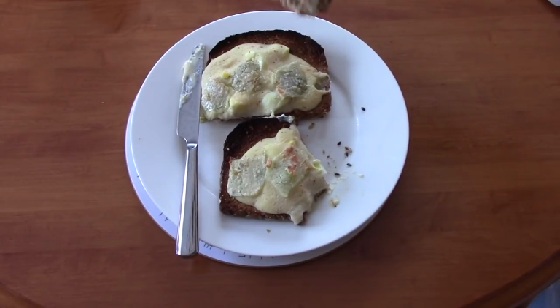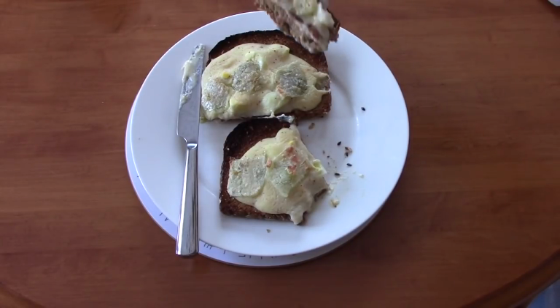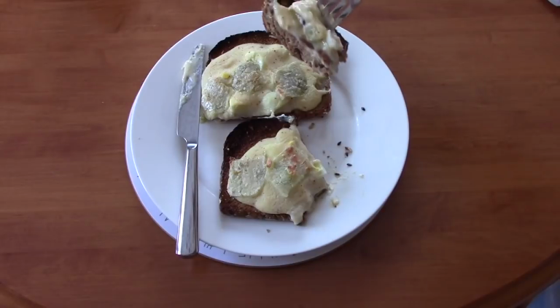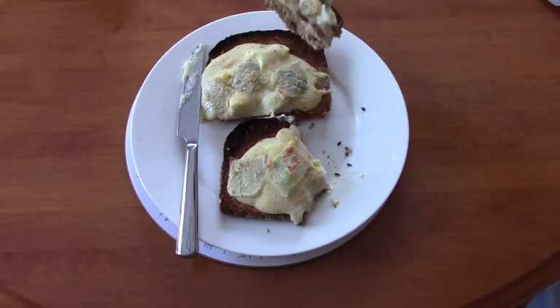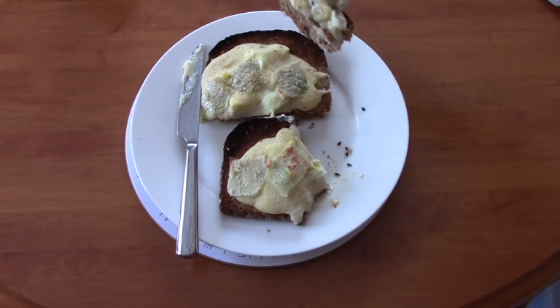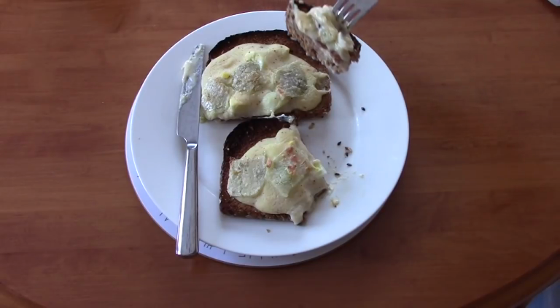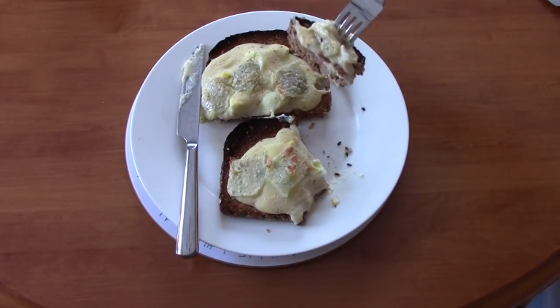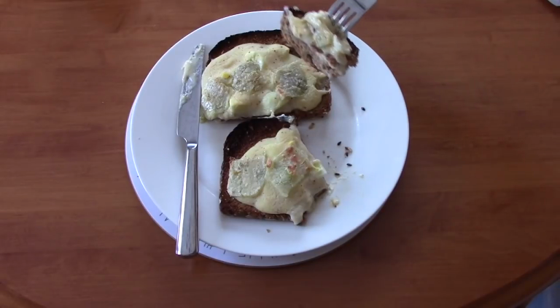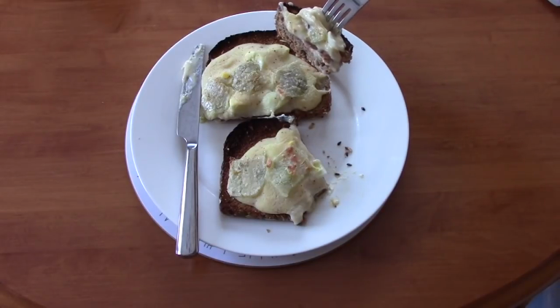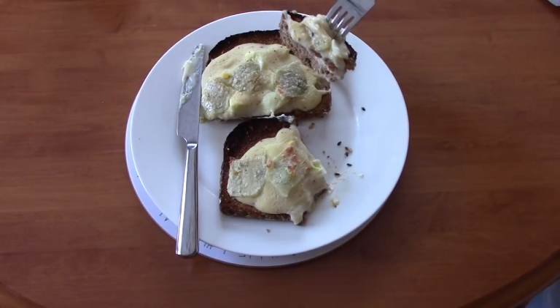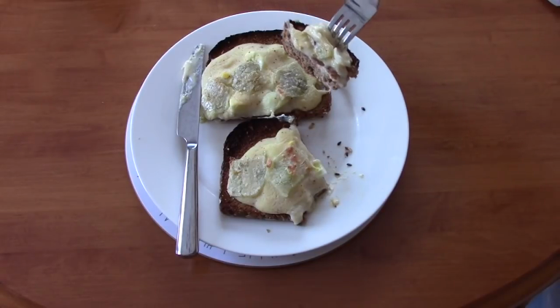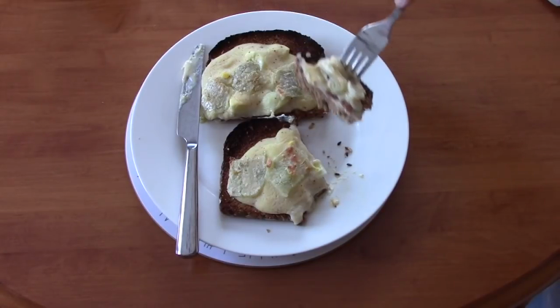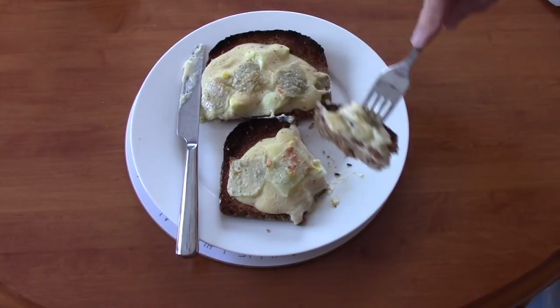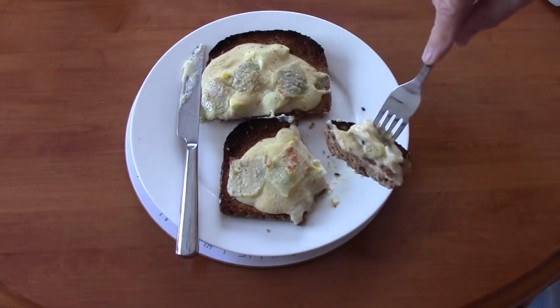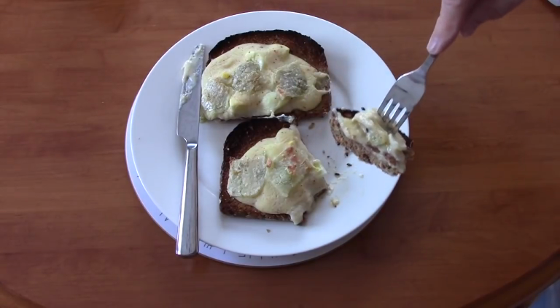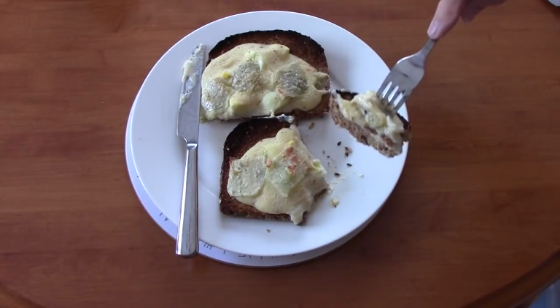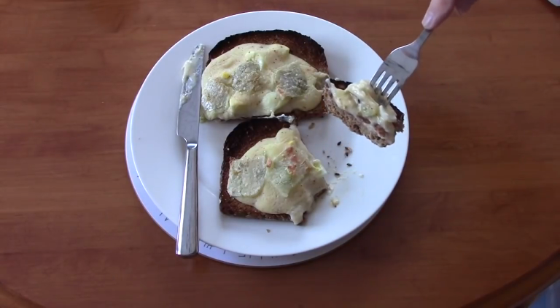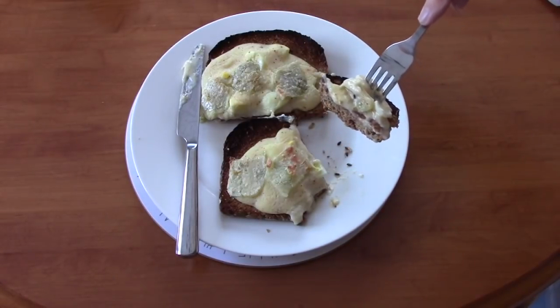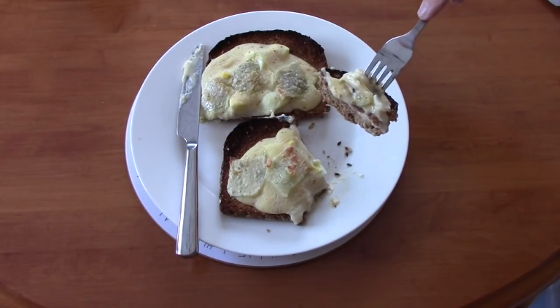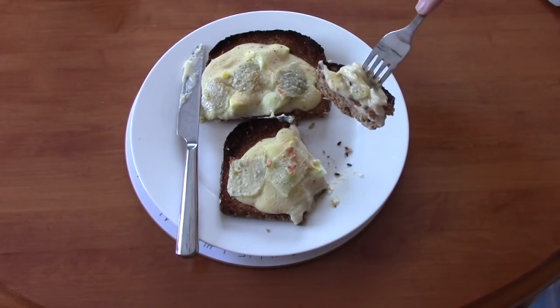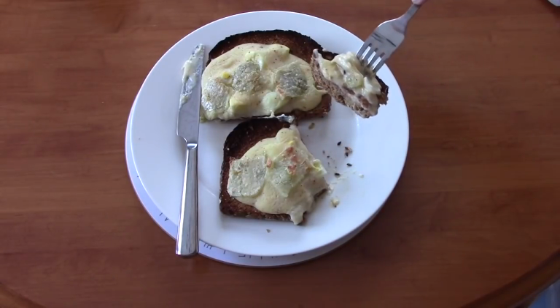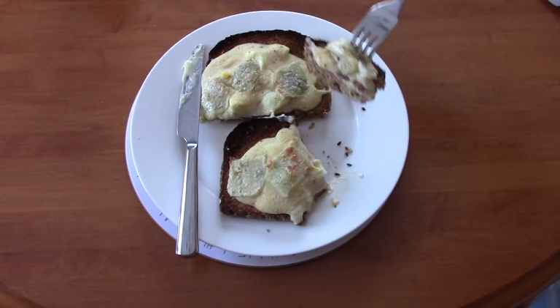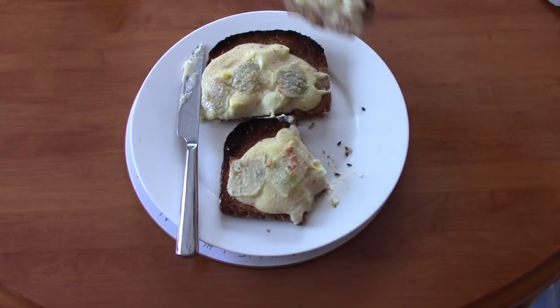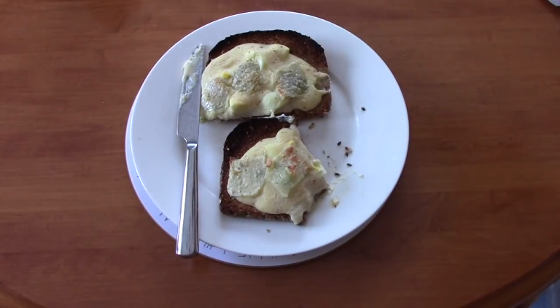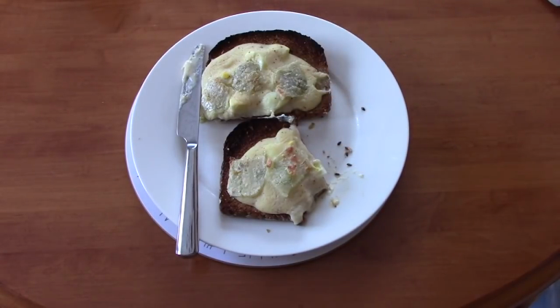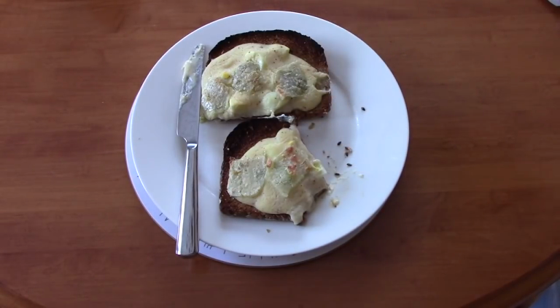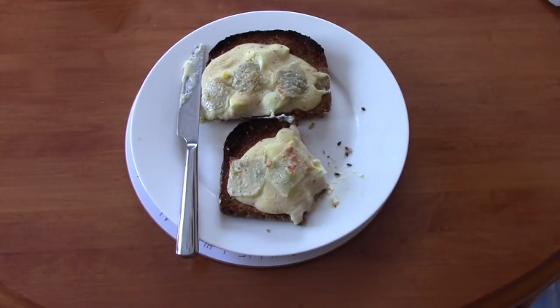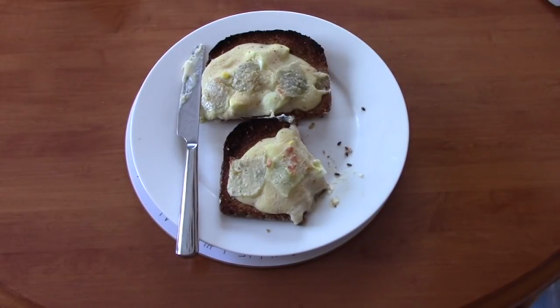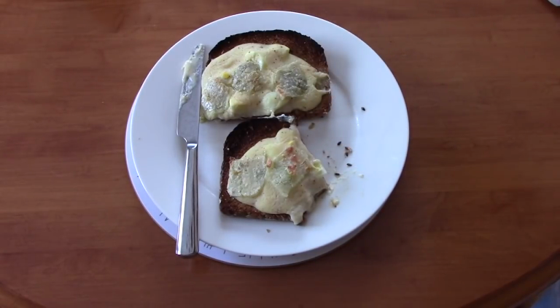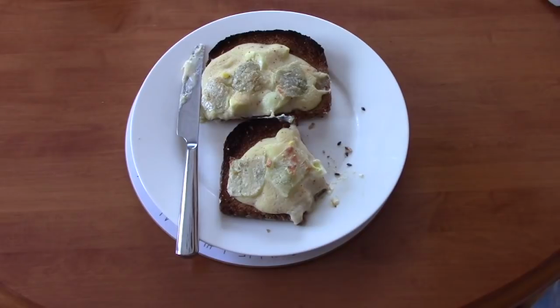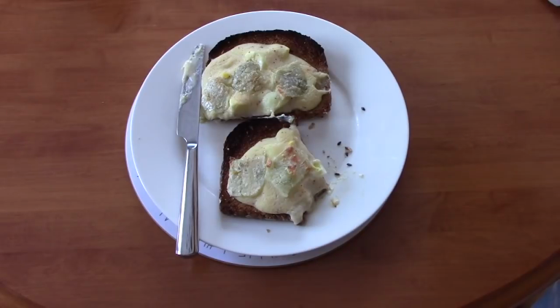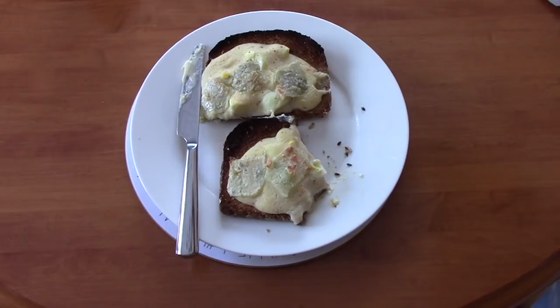Thank you very much for watching, and I hope you'll give this a try if it looks like something you might like to eat.